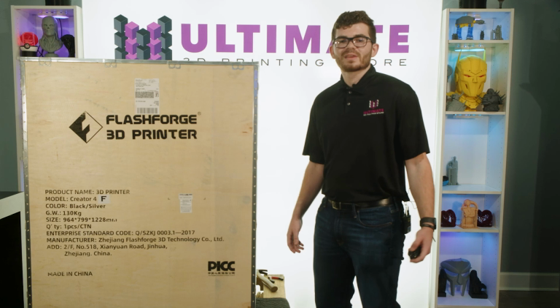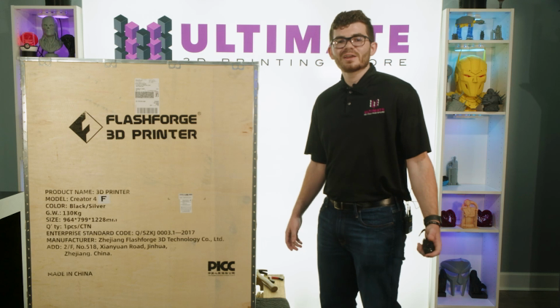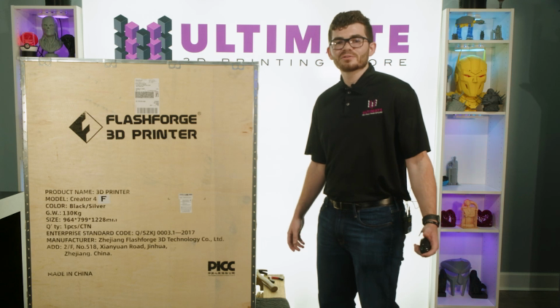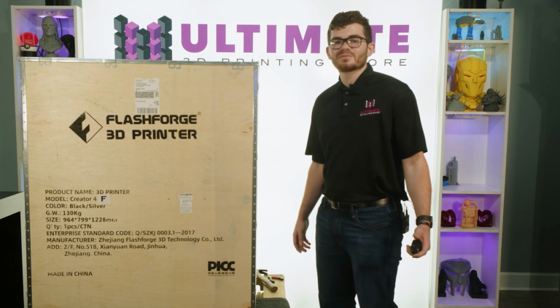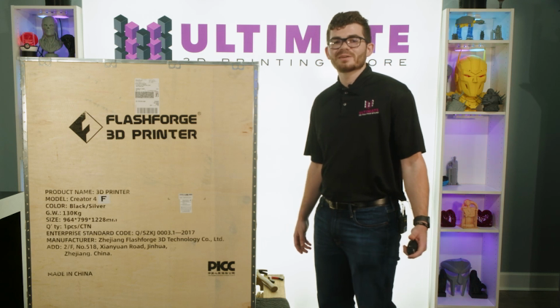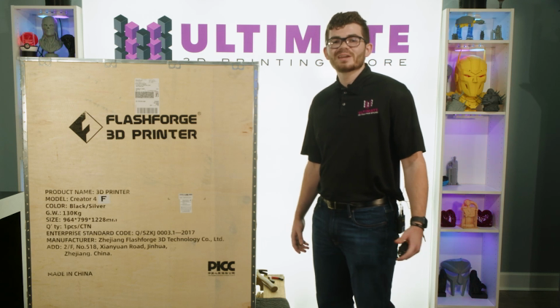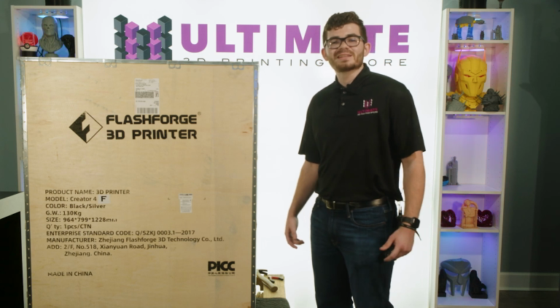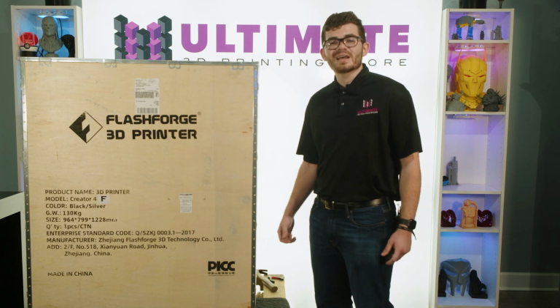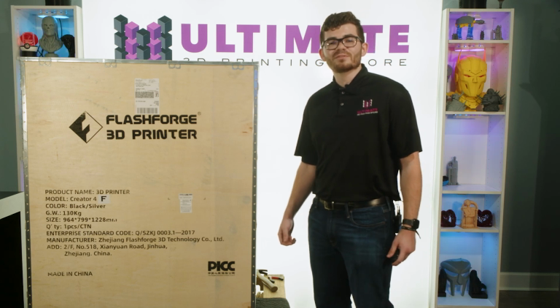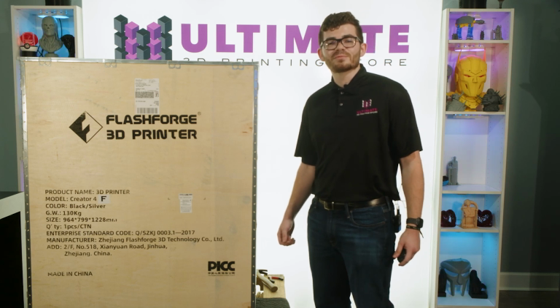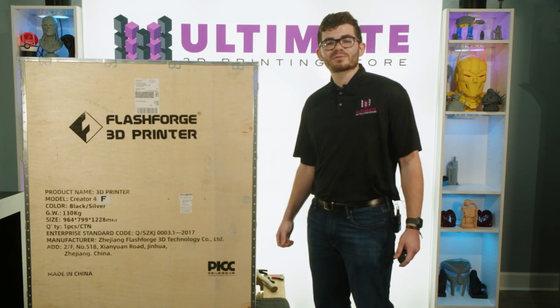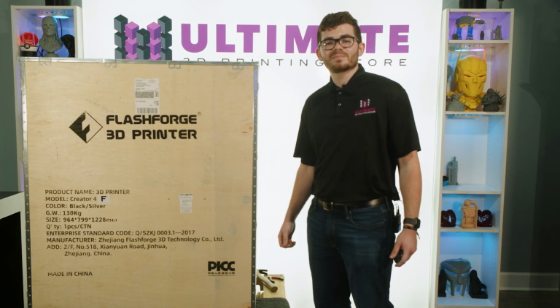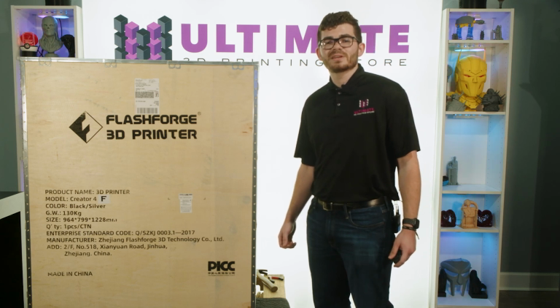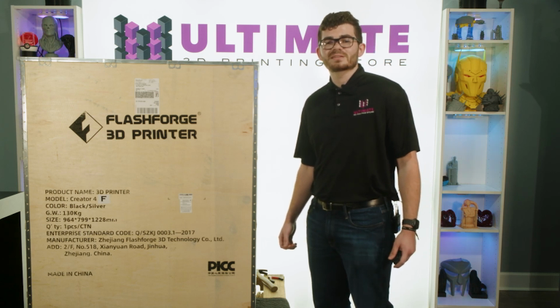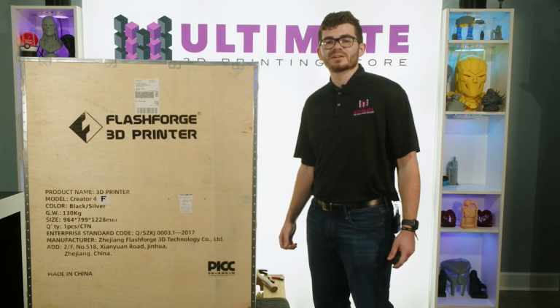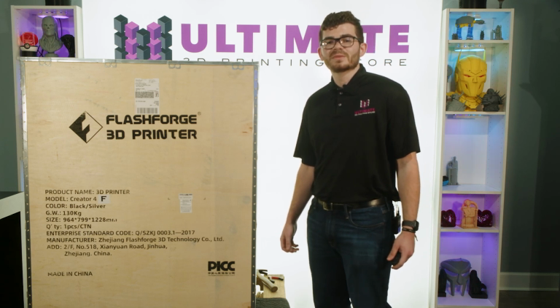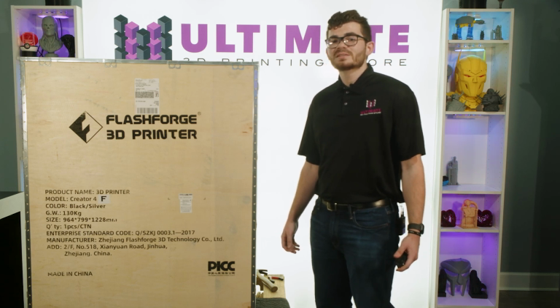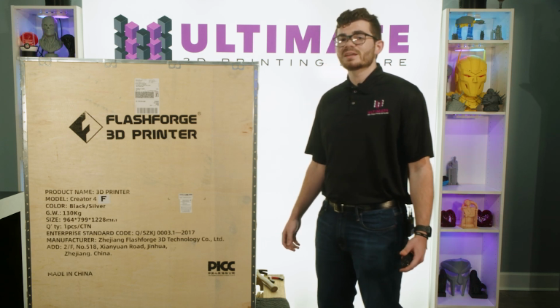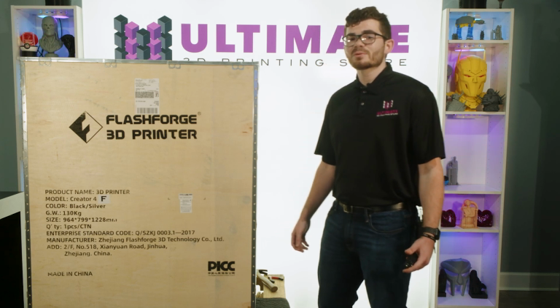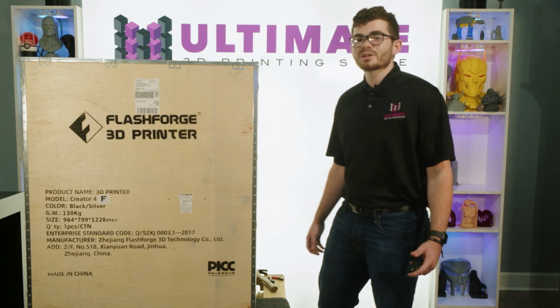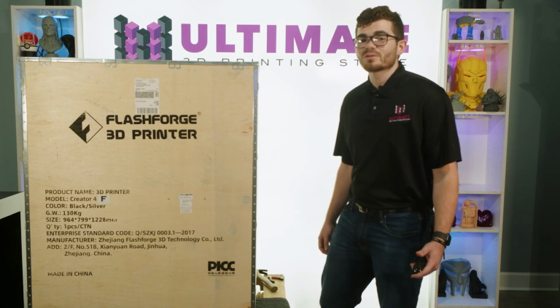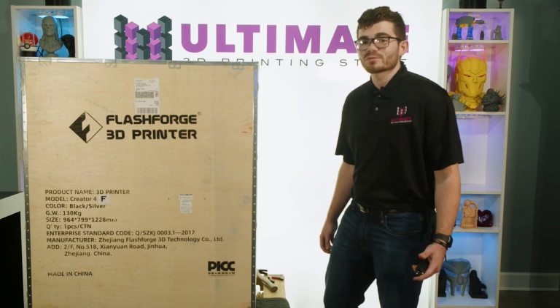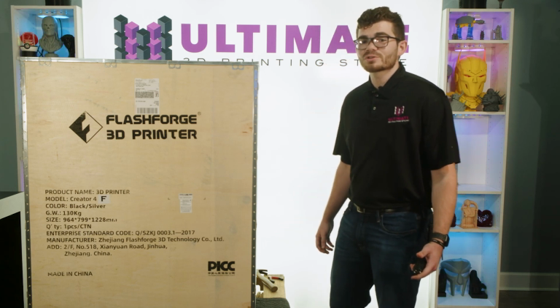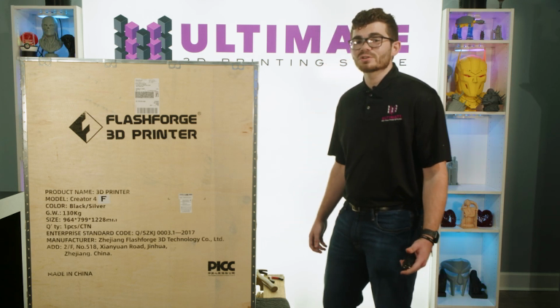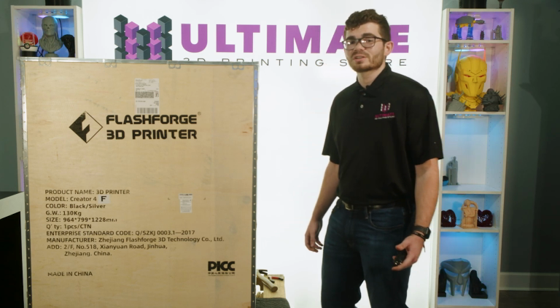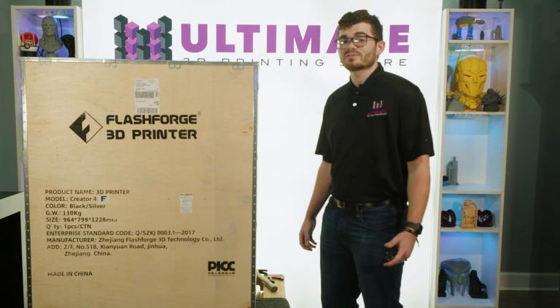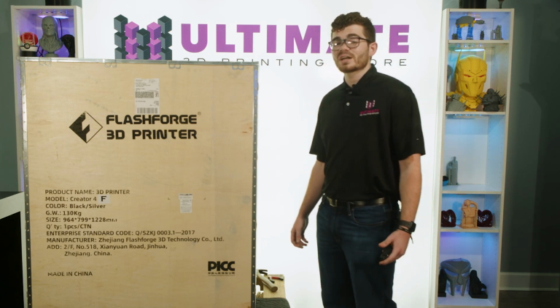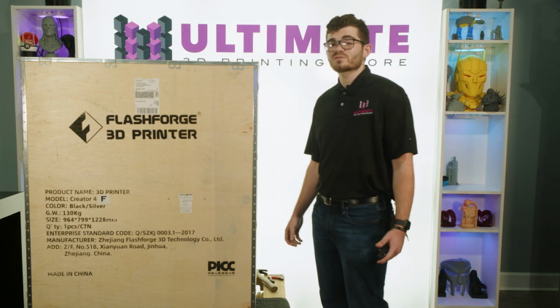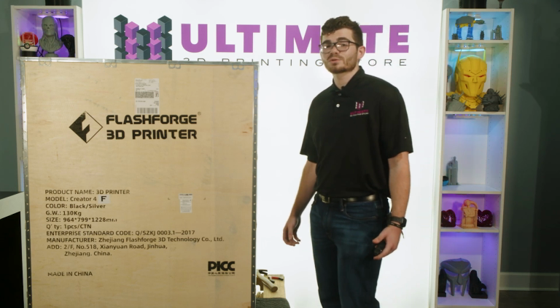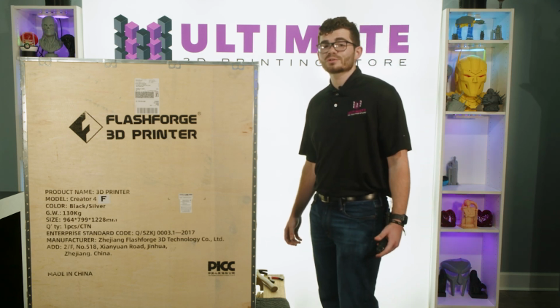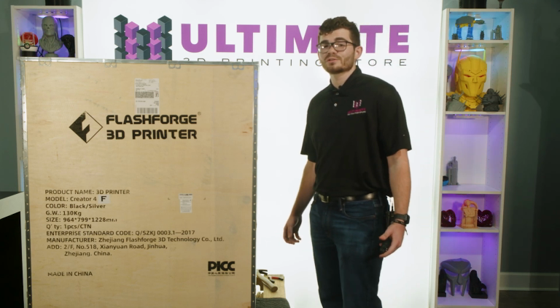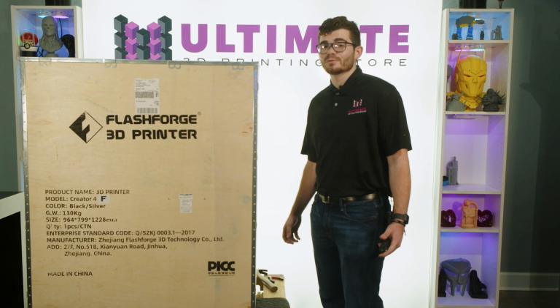Hey Ultimate Fam, it's Evan from U3DPS here. Today we're getting our first look at the Flashforge Creator 4.